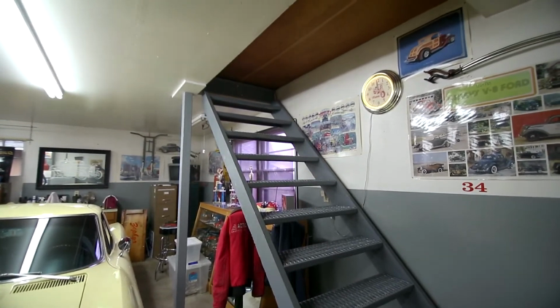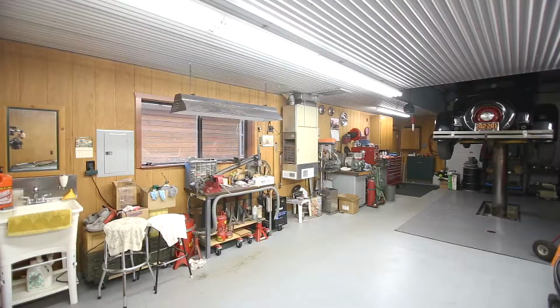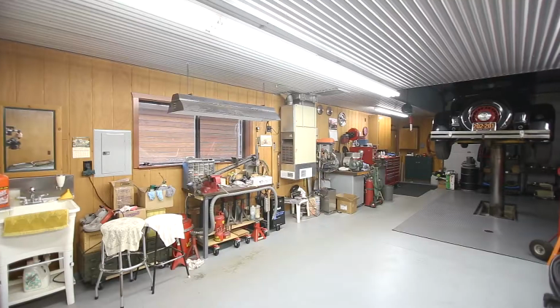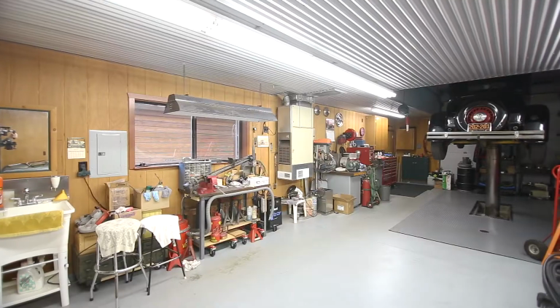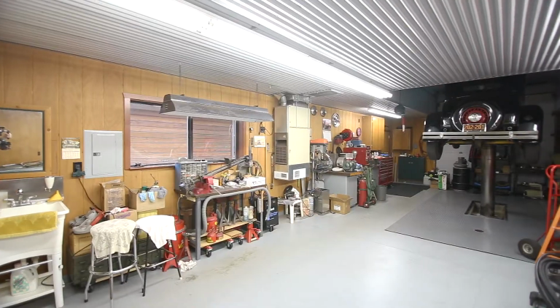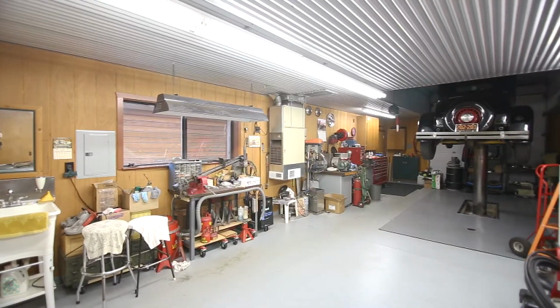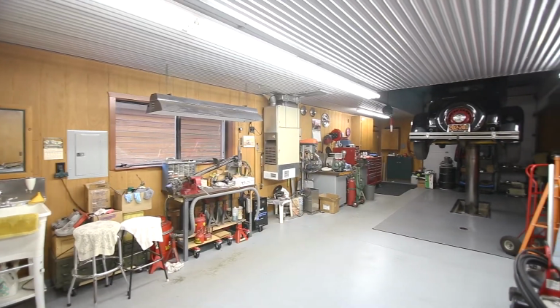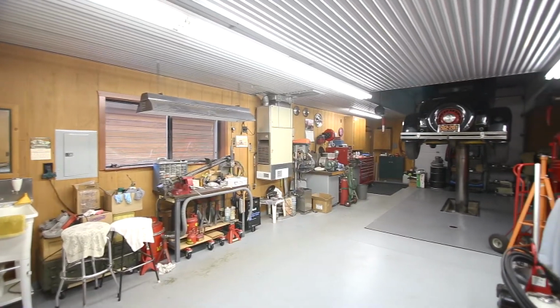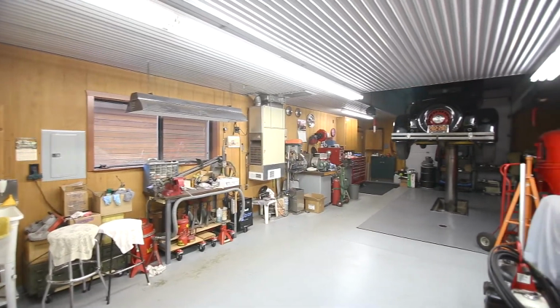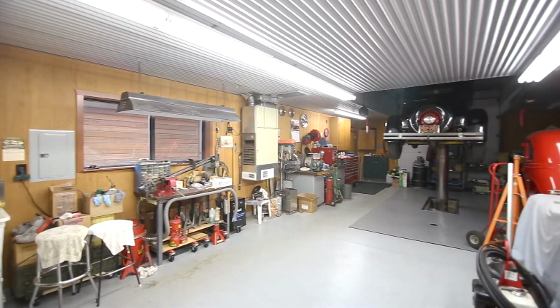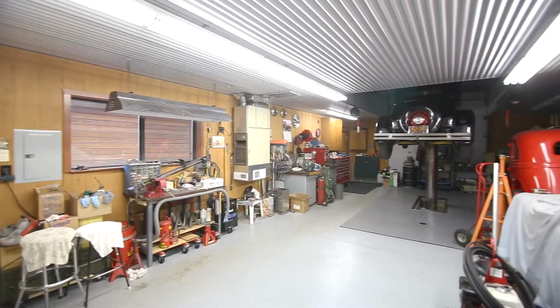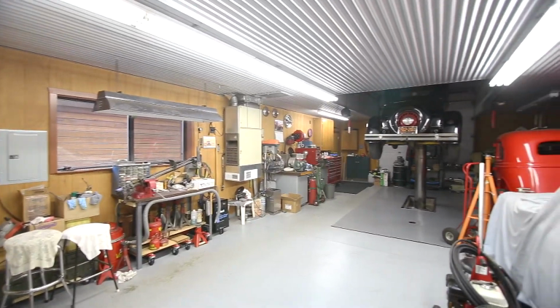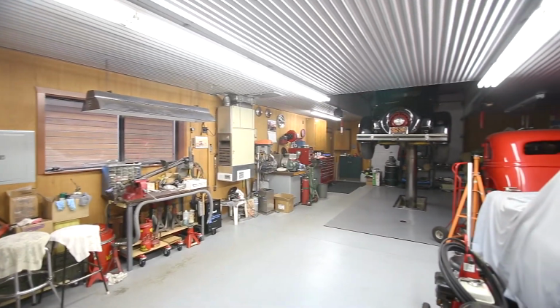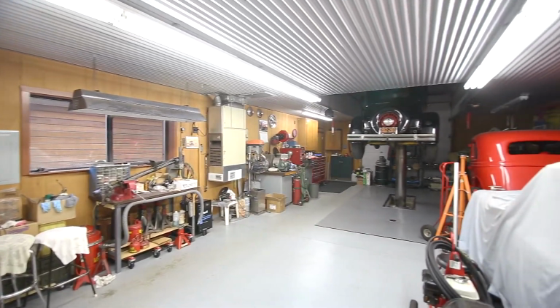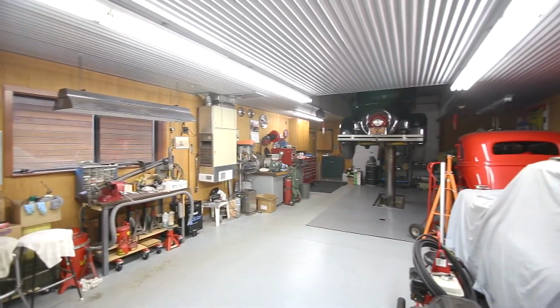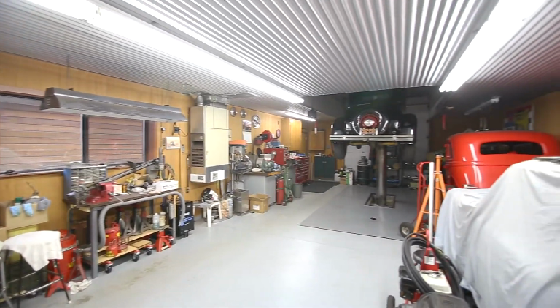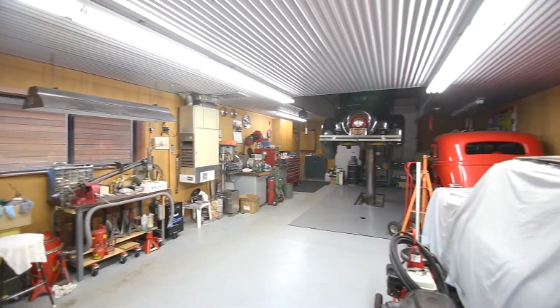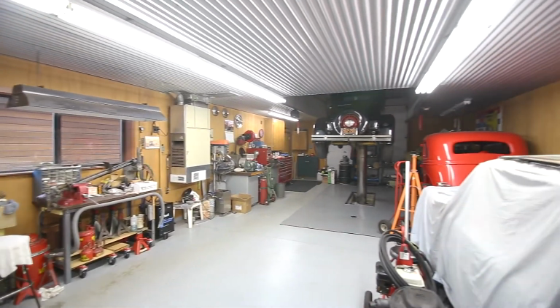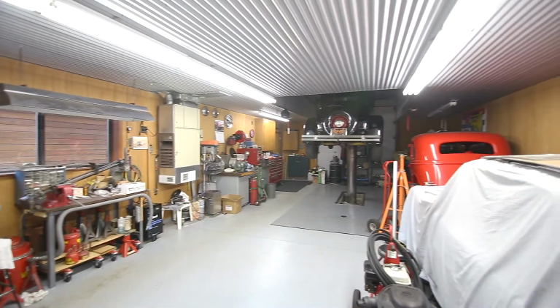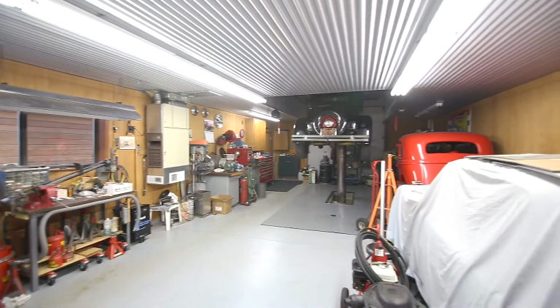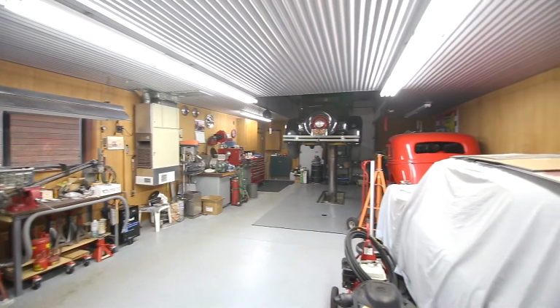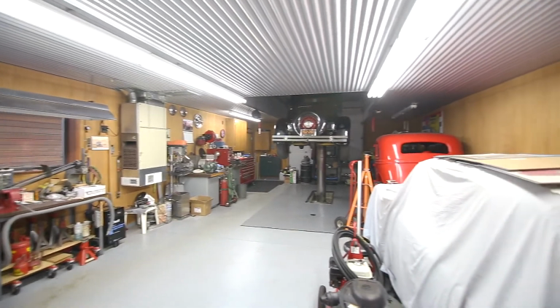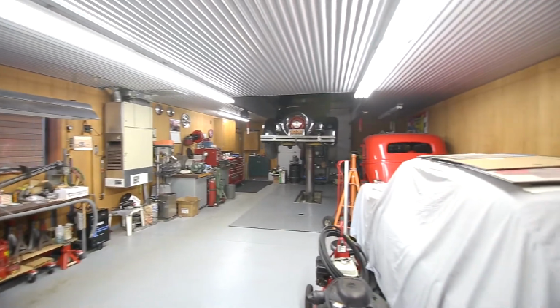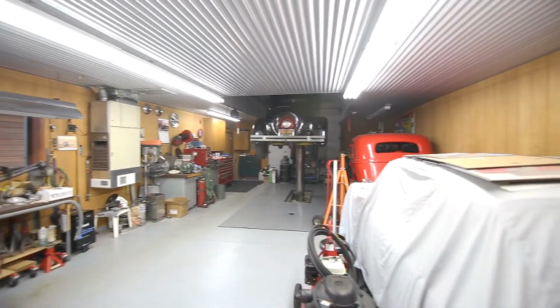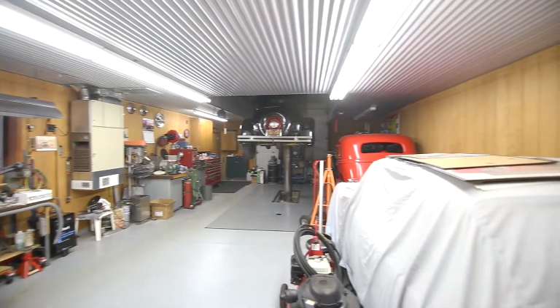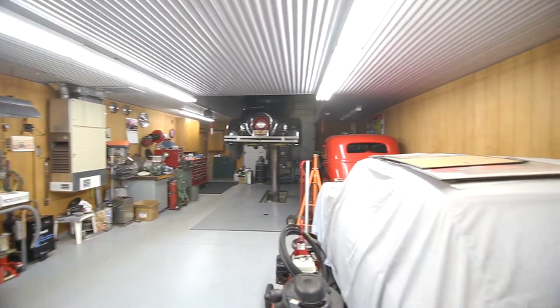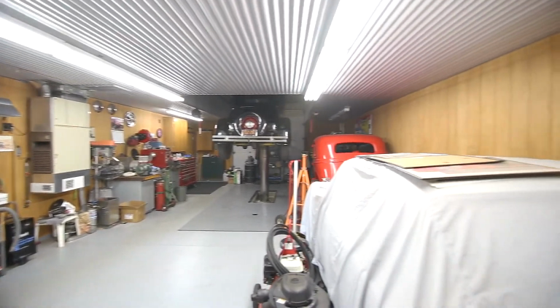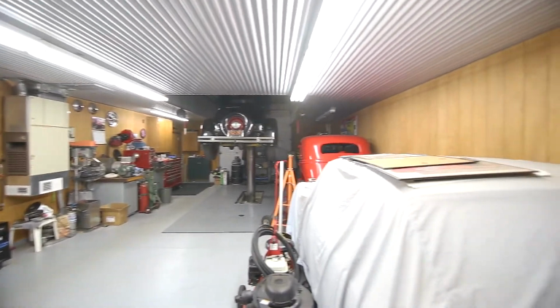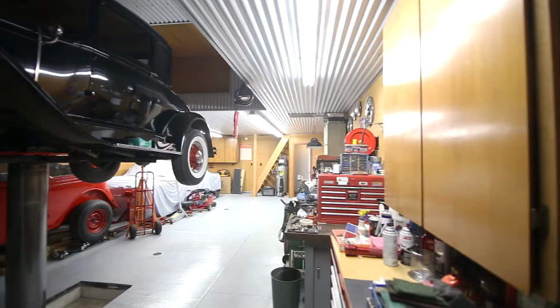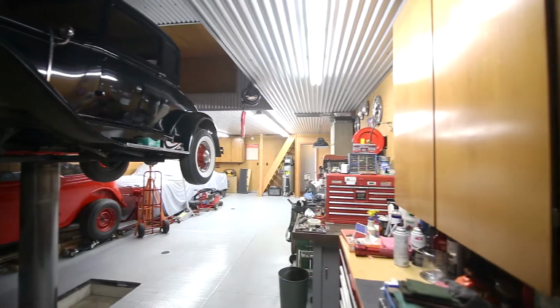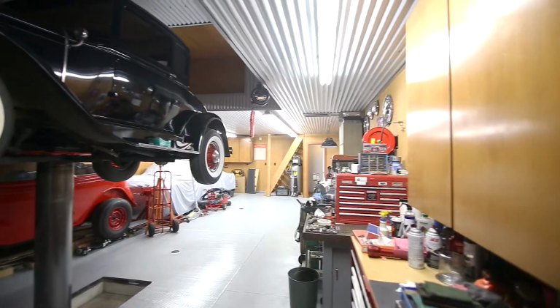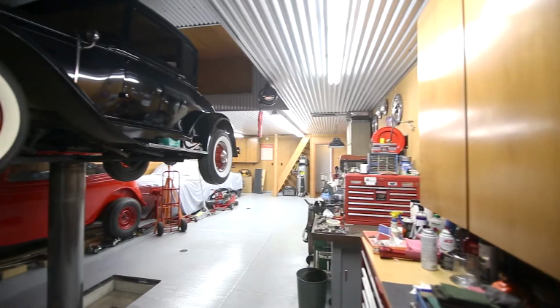The huge shop is completely finished and heated, with a lift set up, floor hoist, and much more.